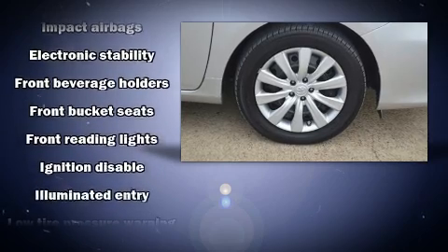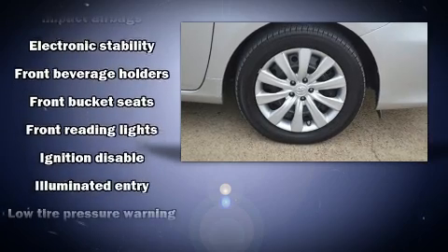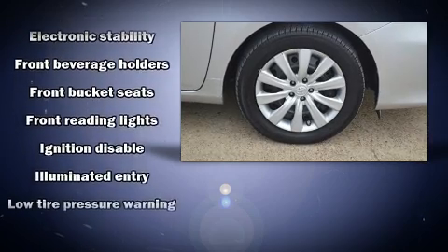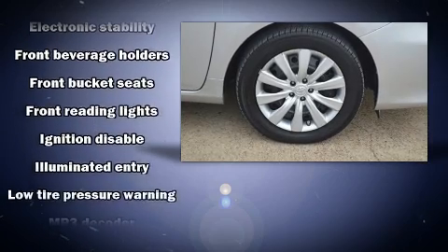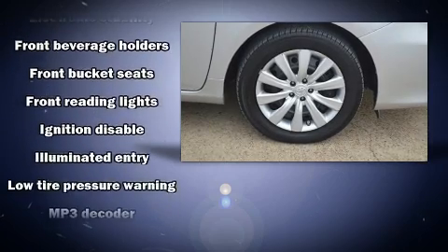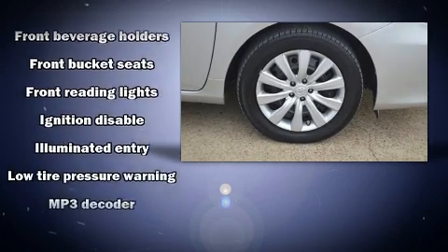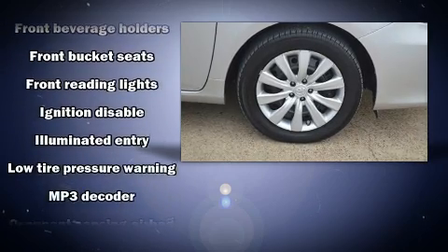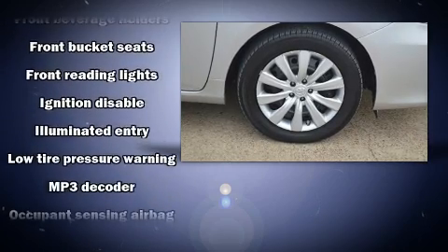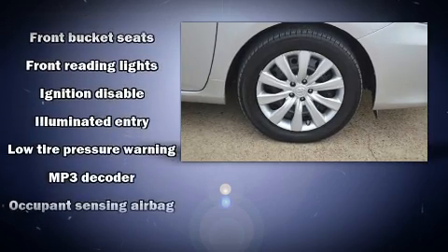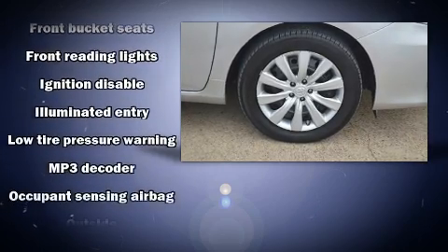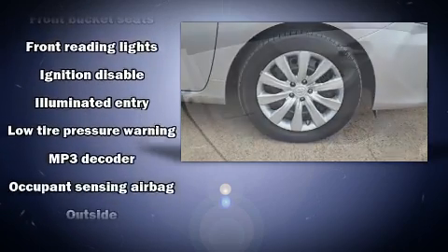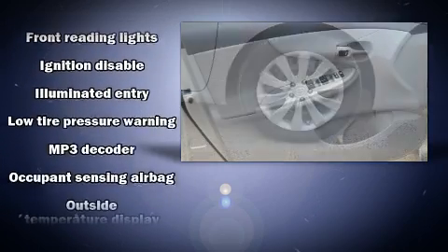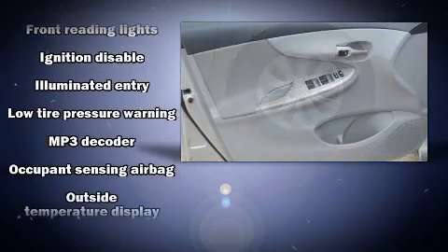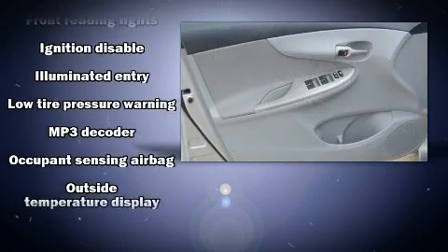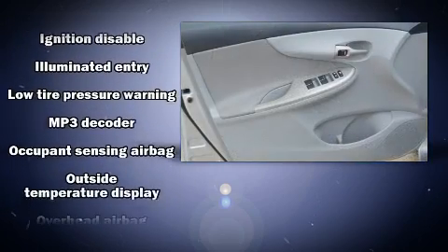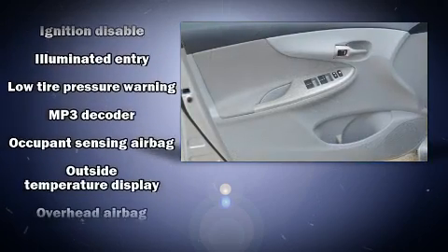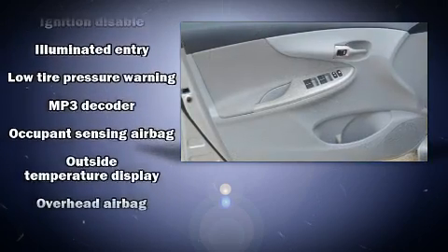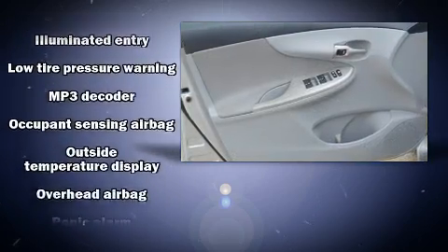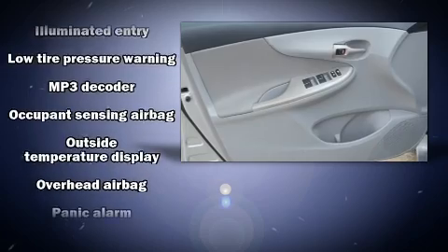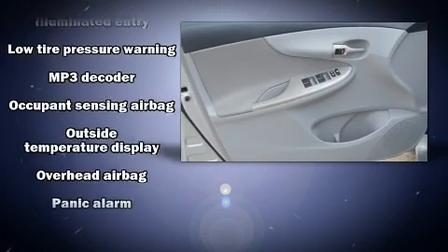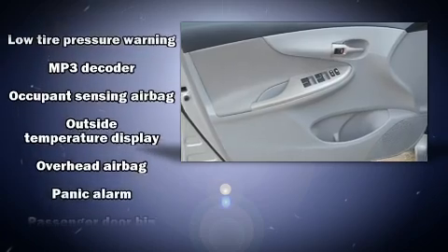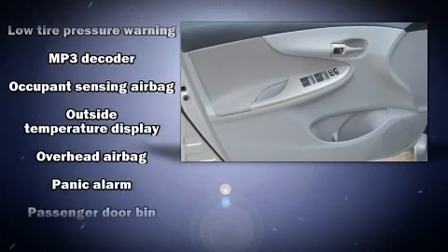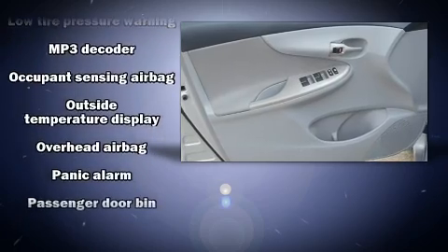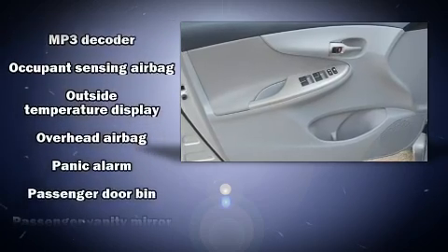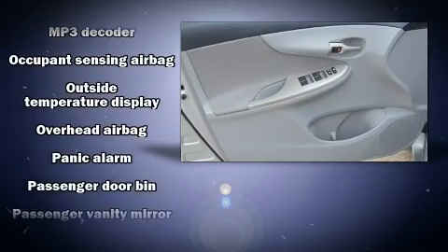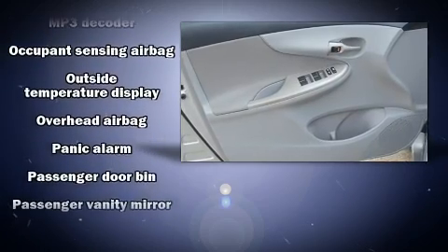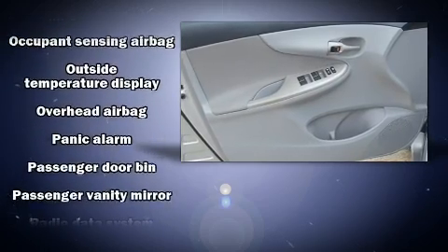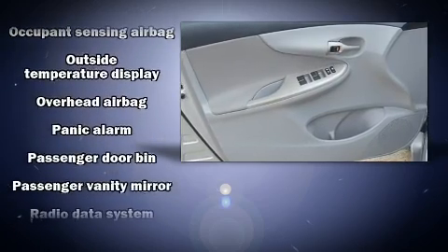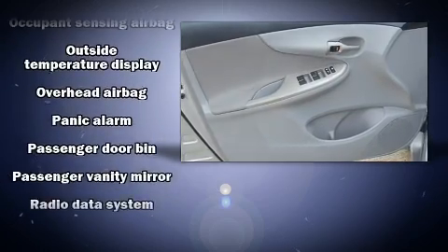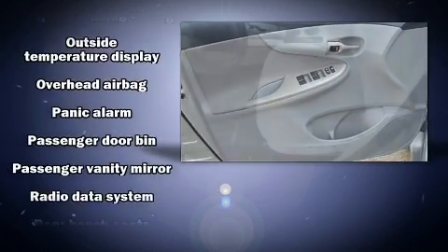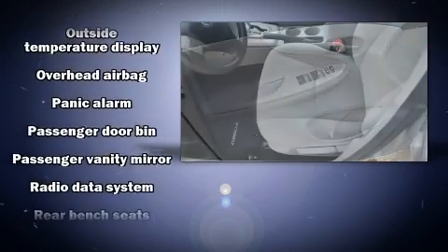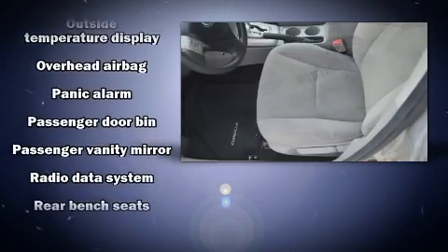ABS brakes, with electronic stability control supplementing mechanical systems, ensure you'll maintain precise command of the roadway.